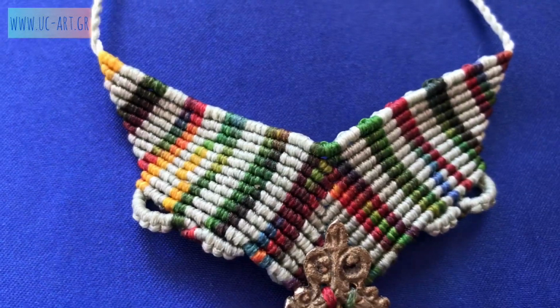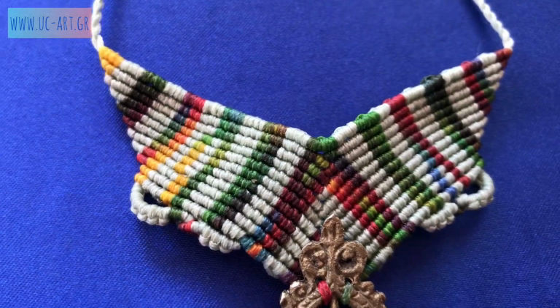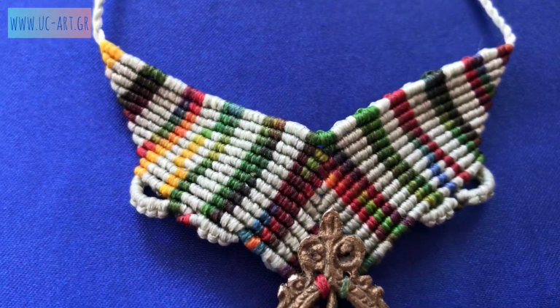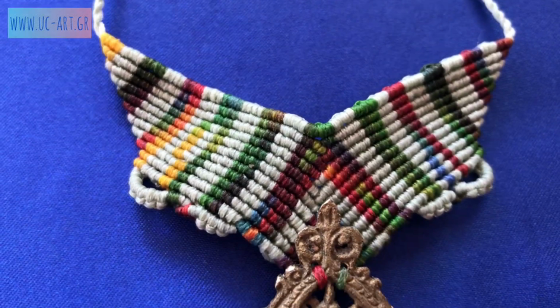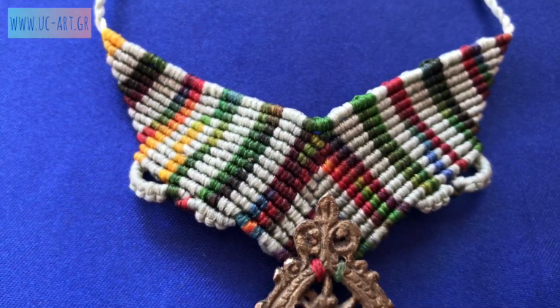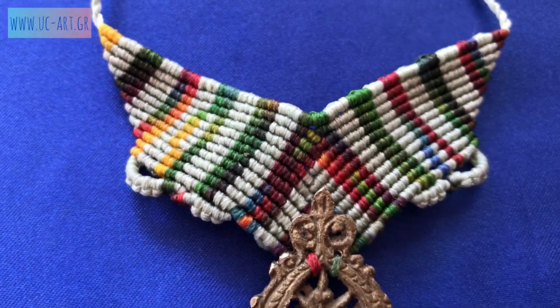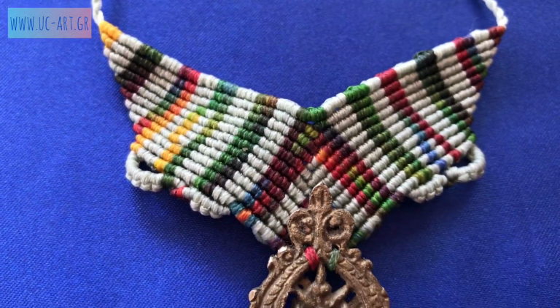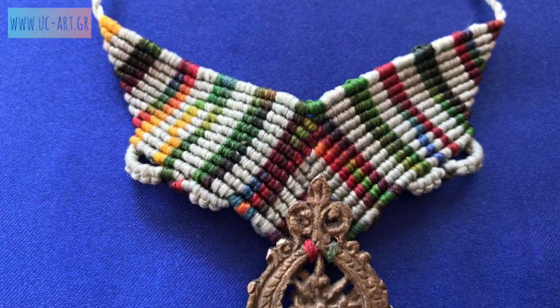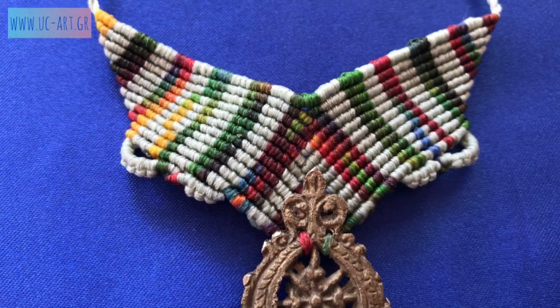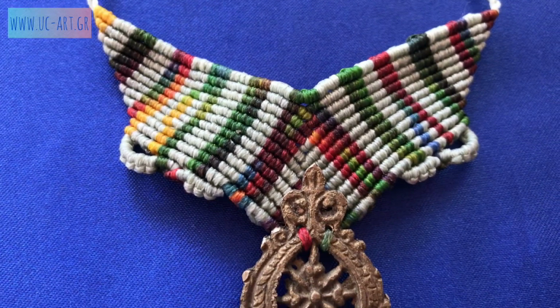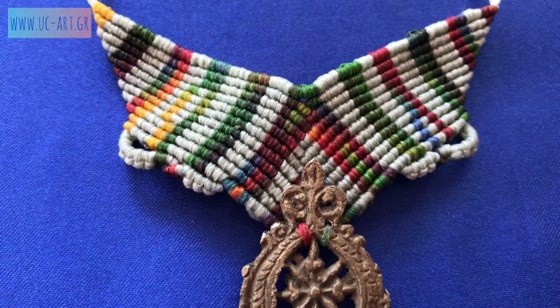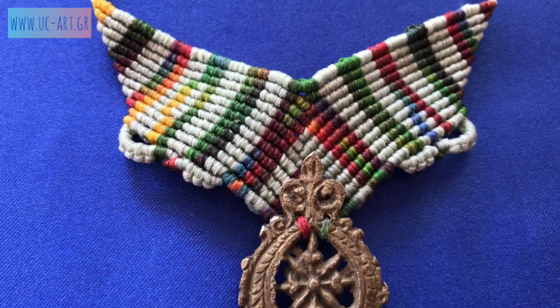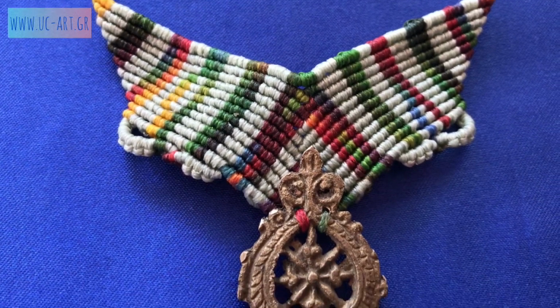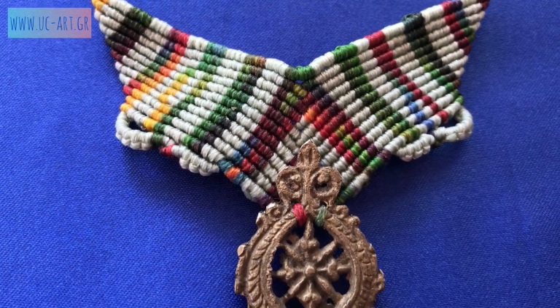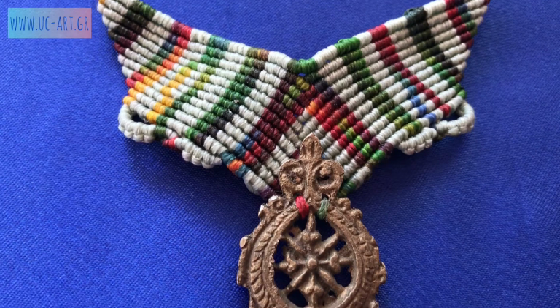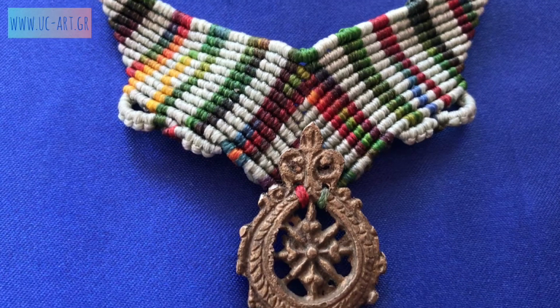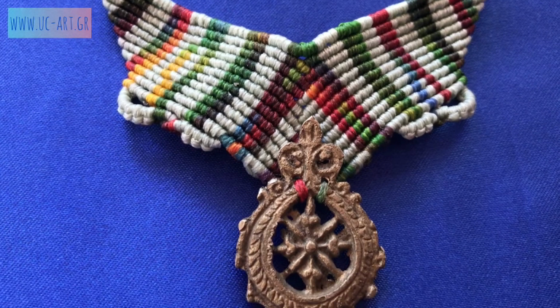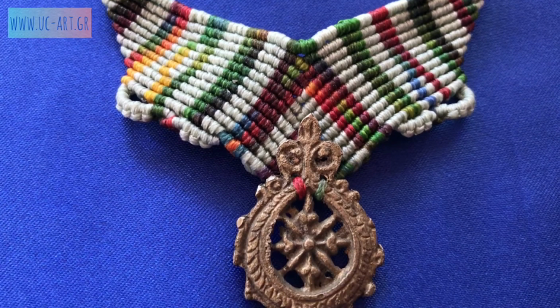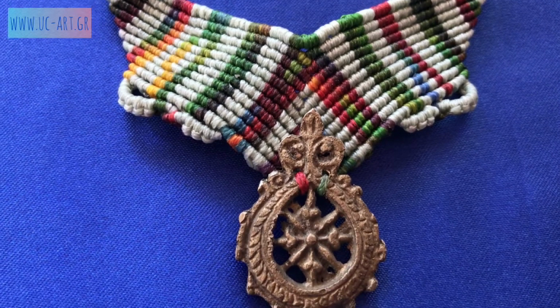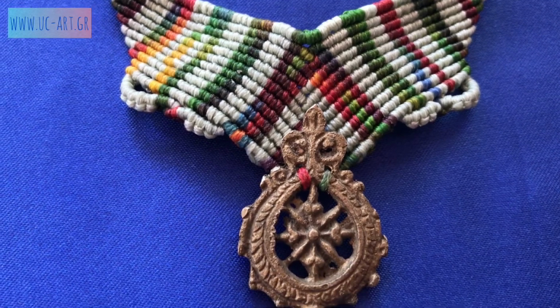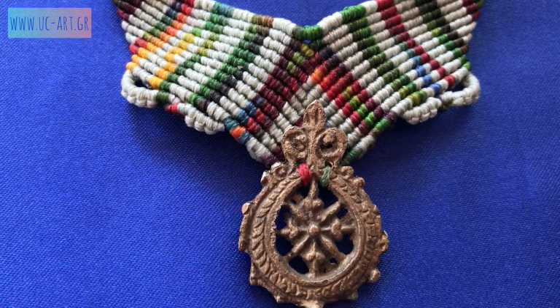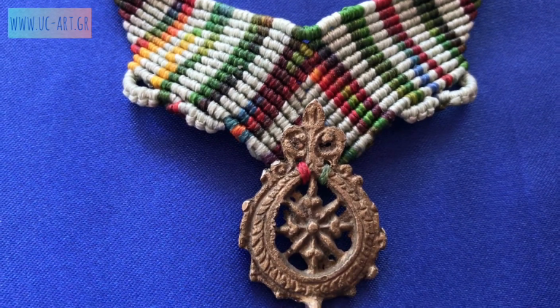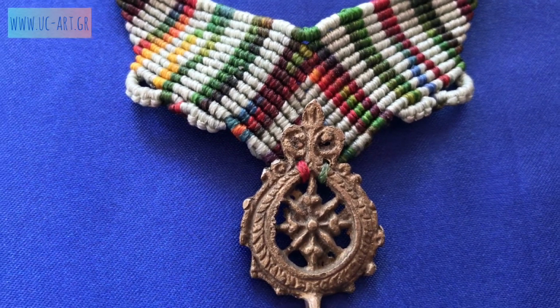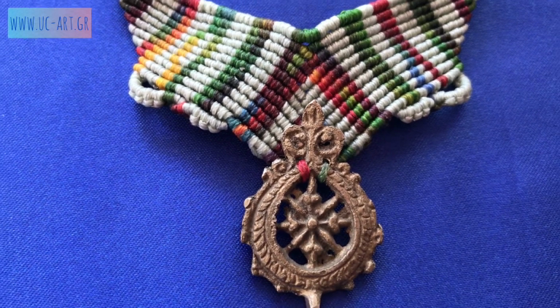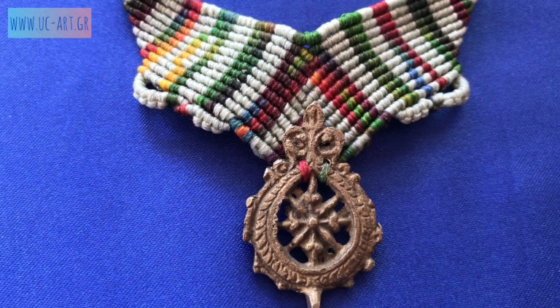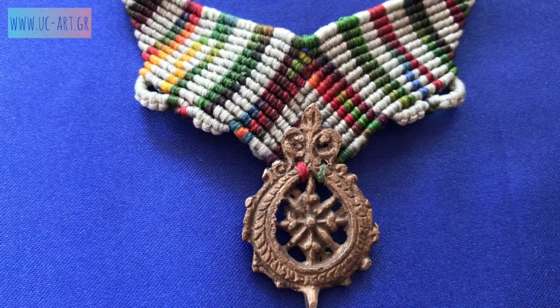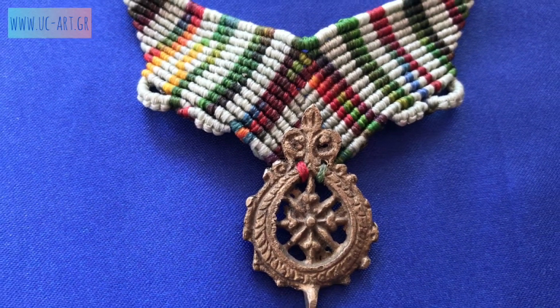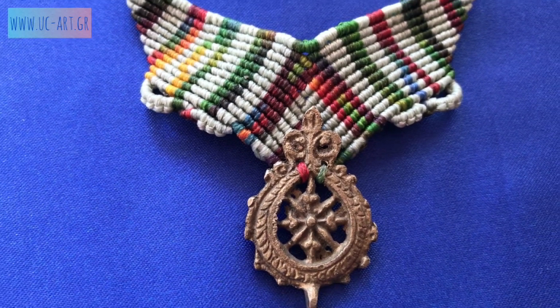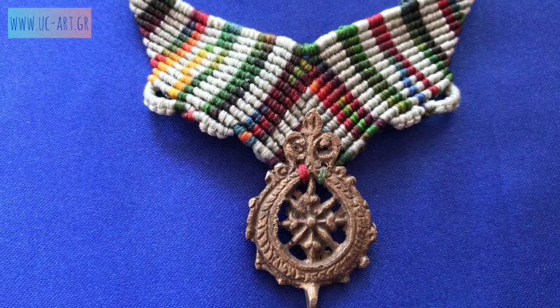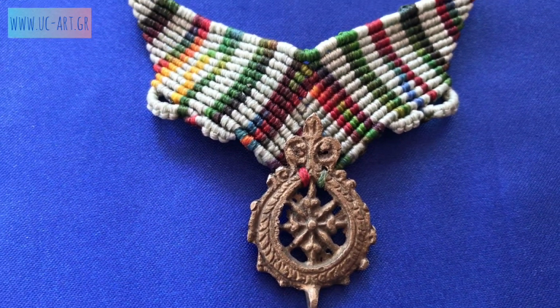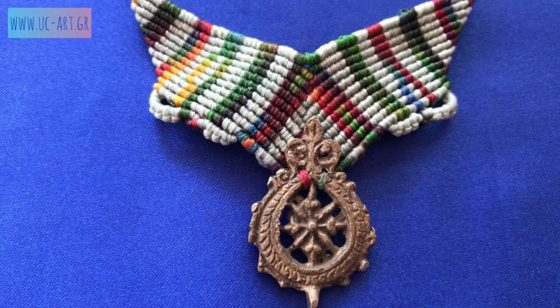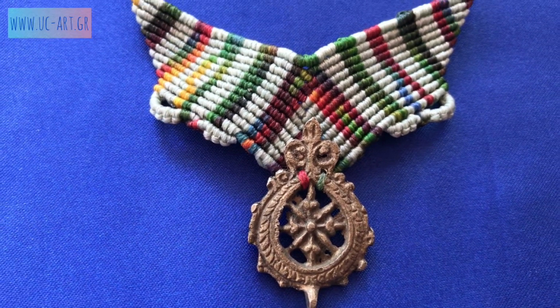You can shop my jewelry in the link below or come visit our store in Athens. Thanks for watching, stay safe, bye bye!